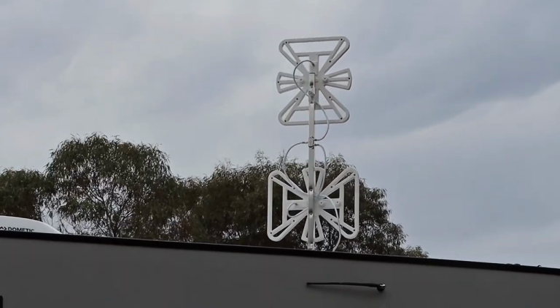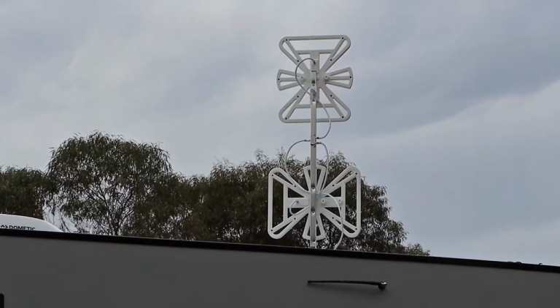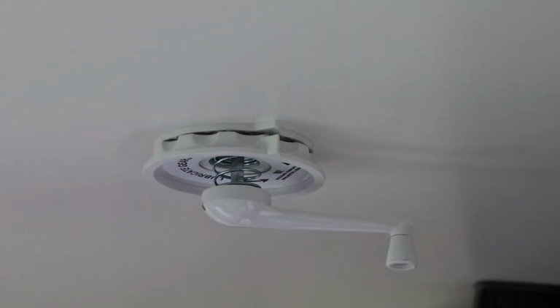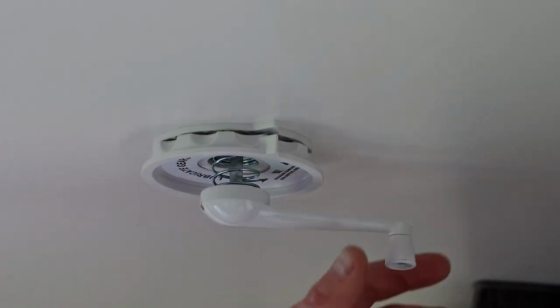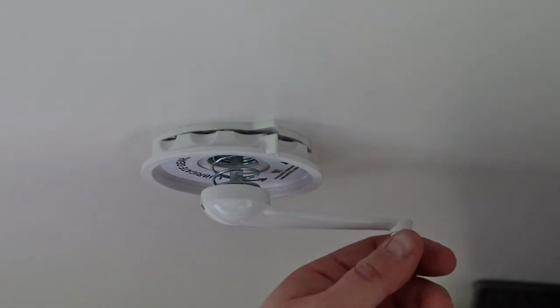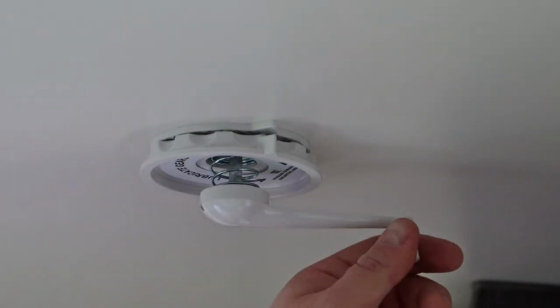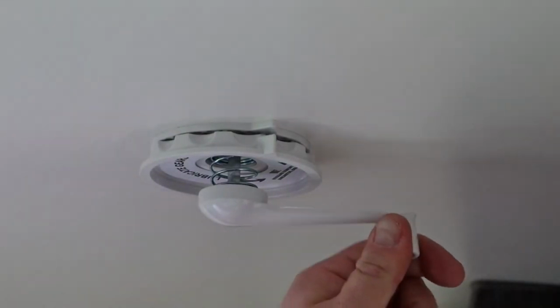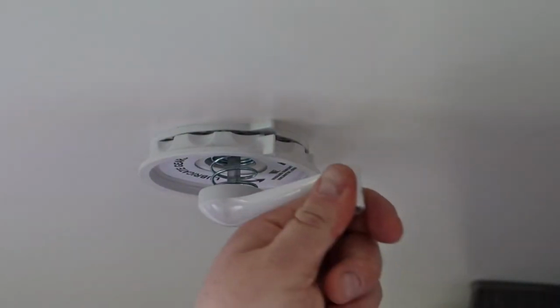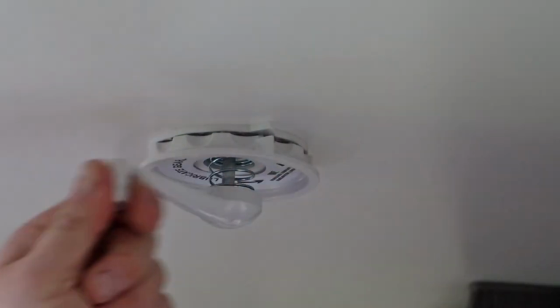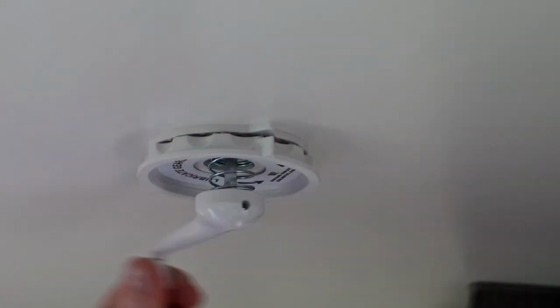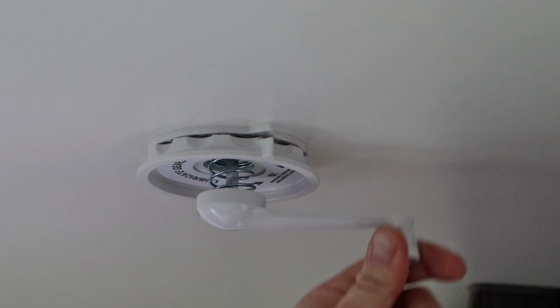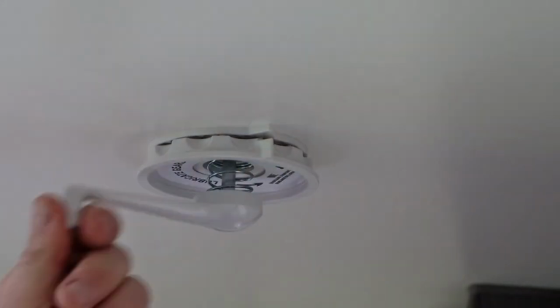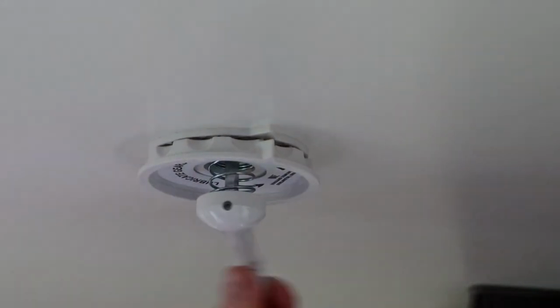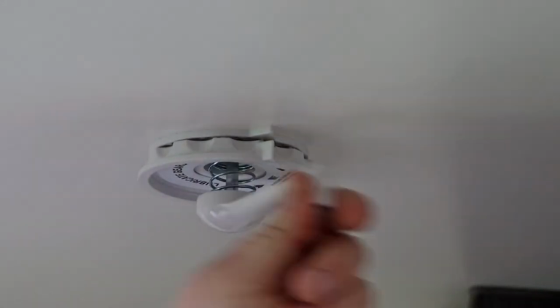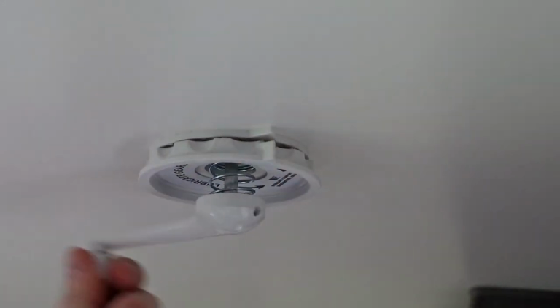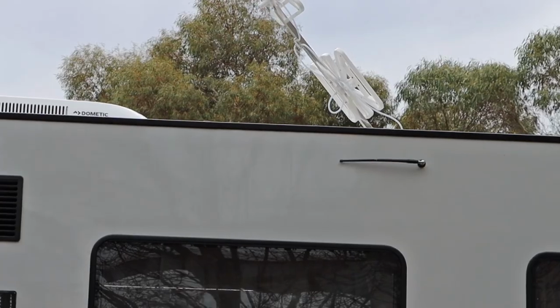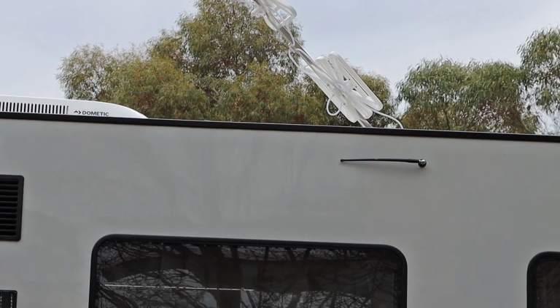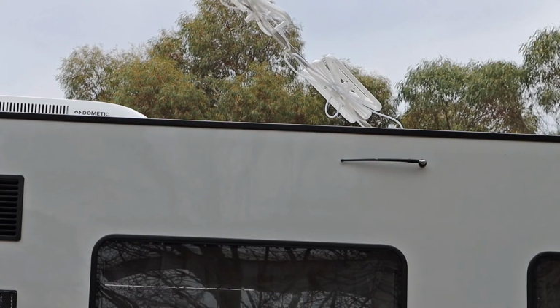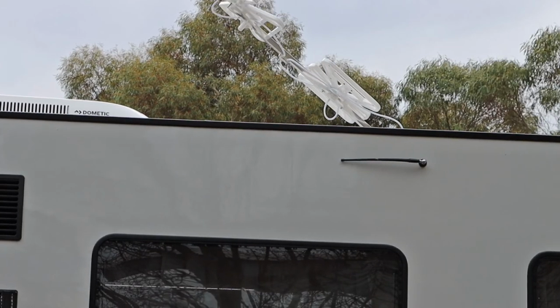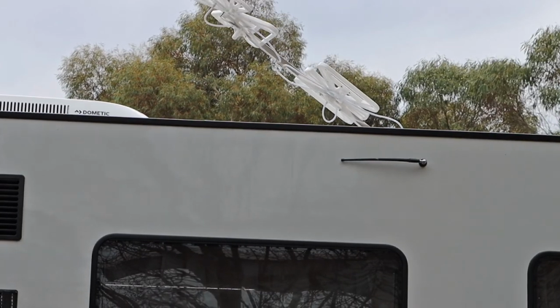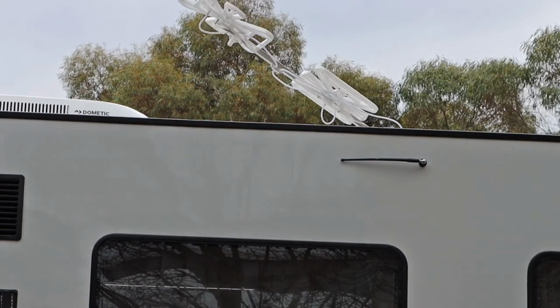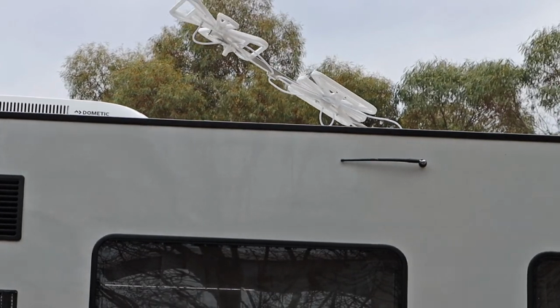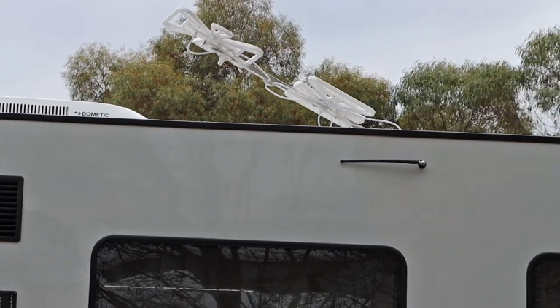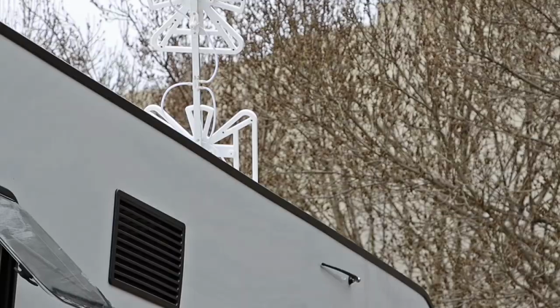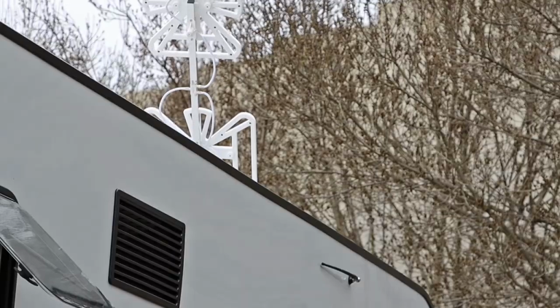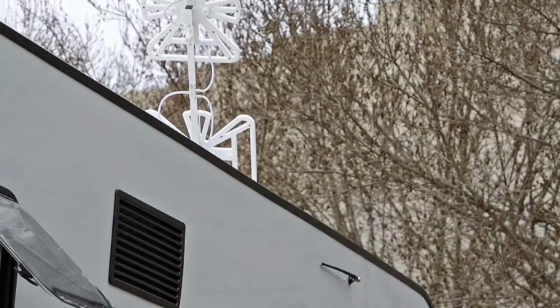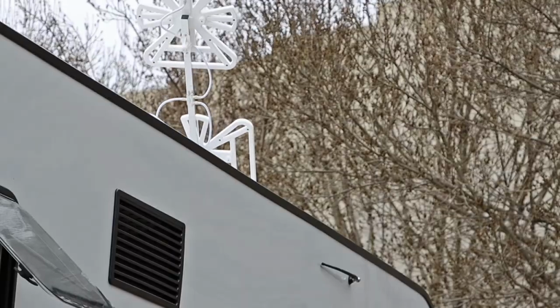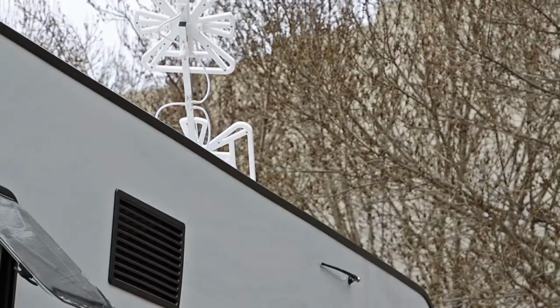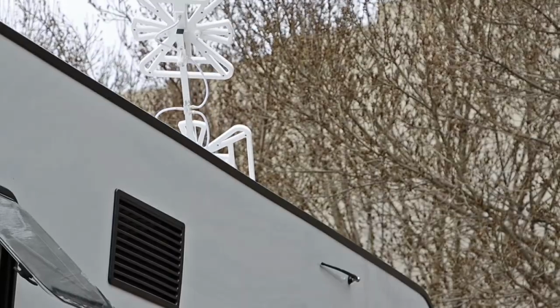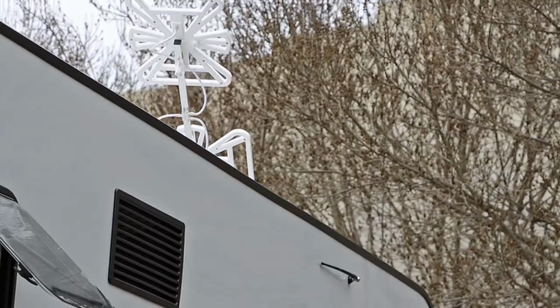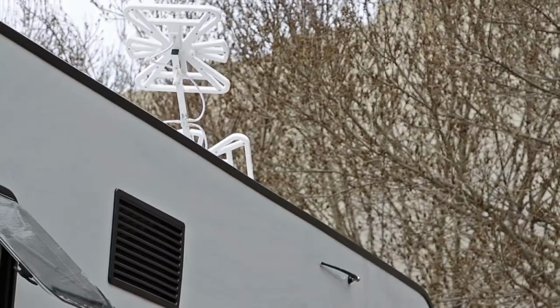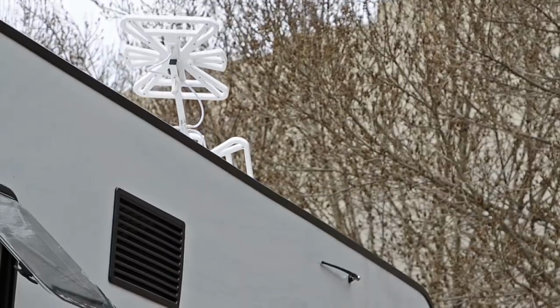So, to wind down your TV antenna, wind it in an anticlockwise direction until you hear it land back on the roof.